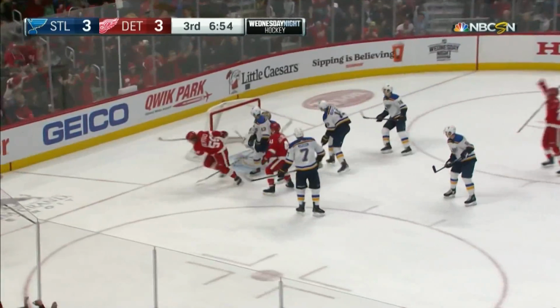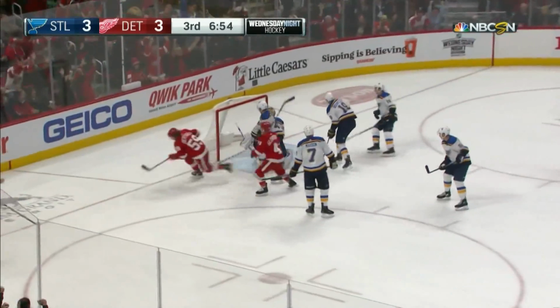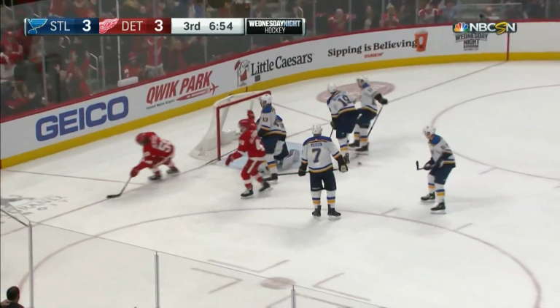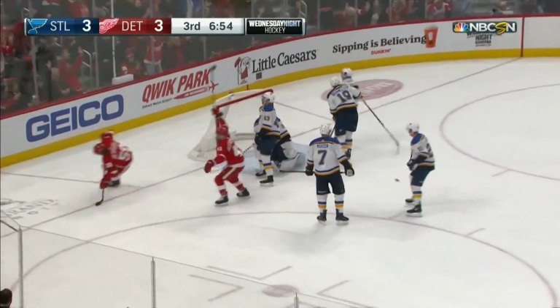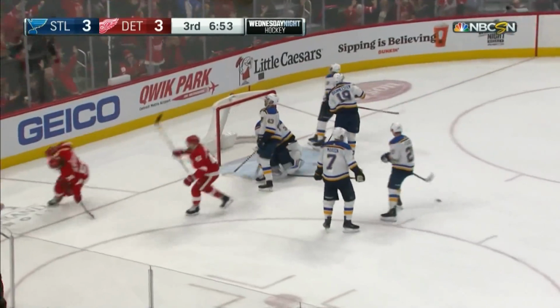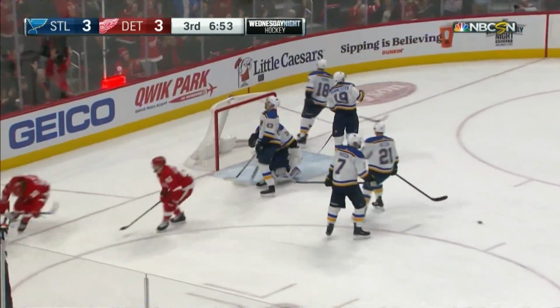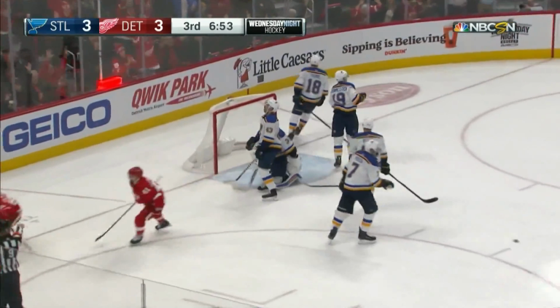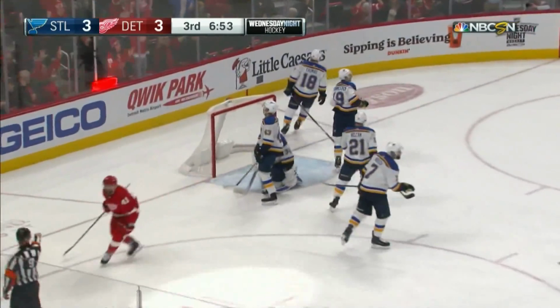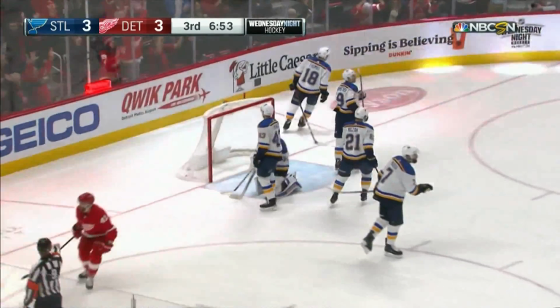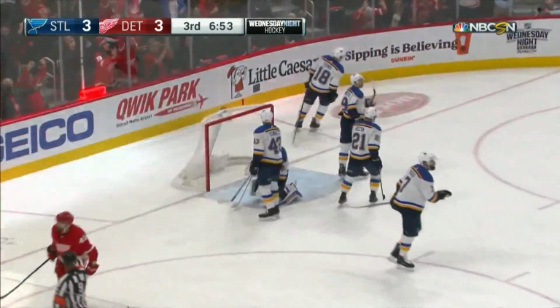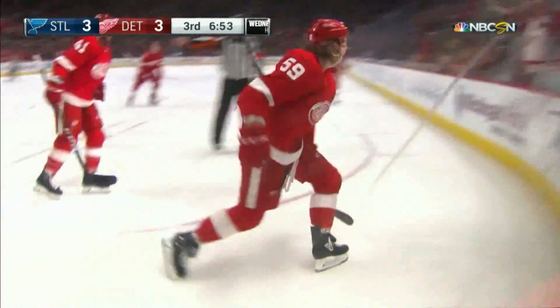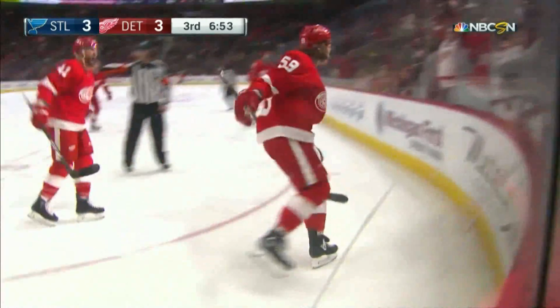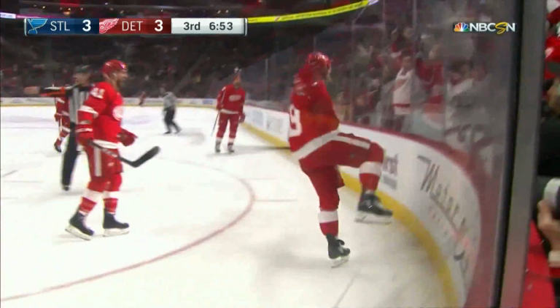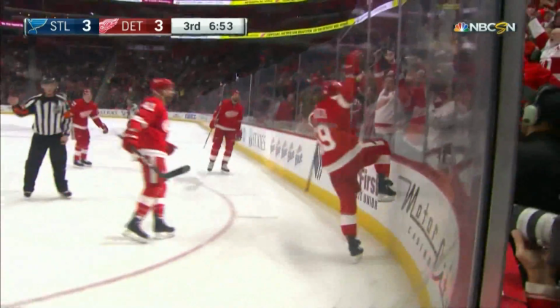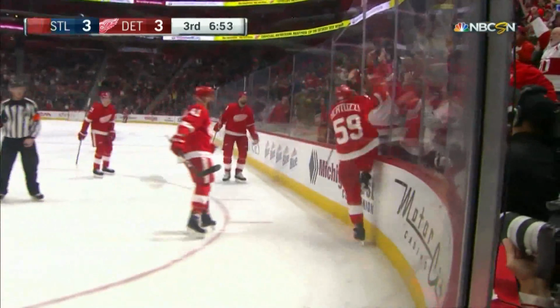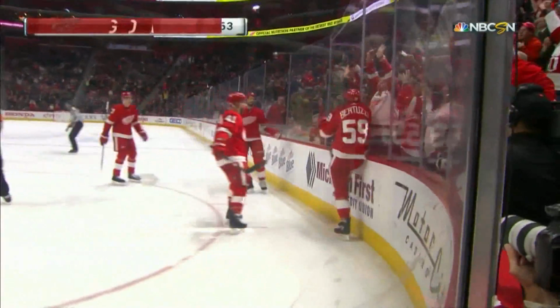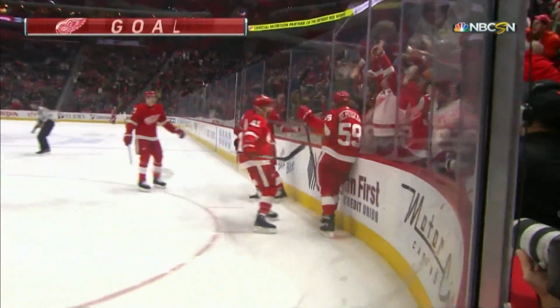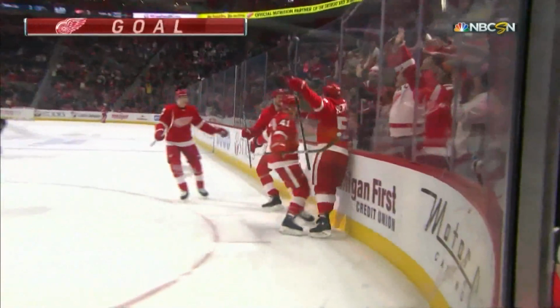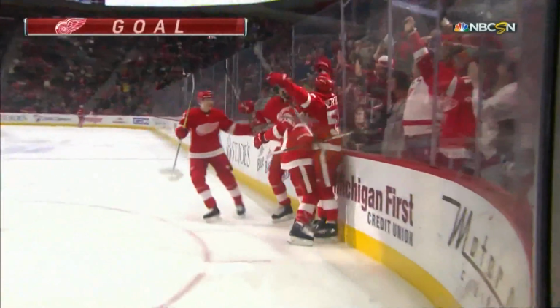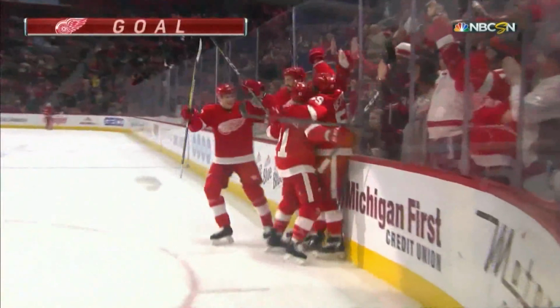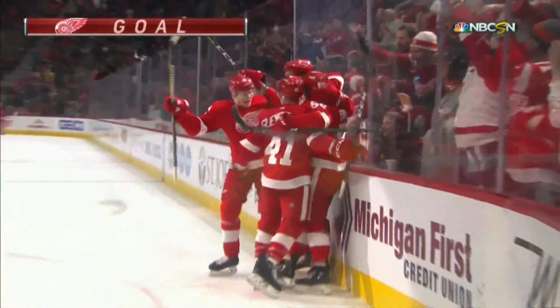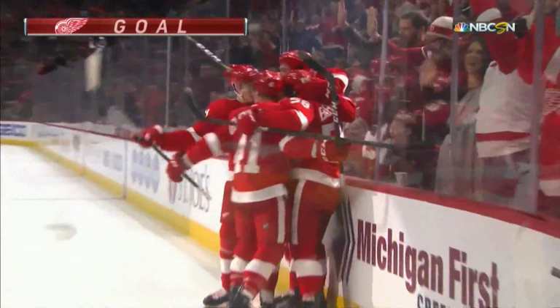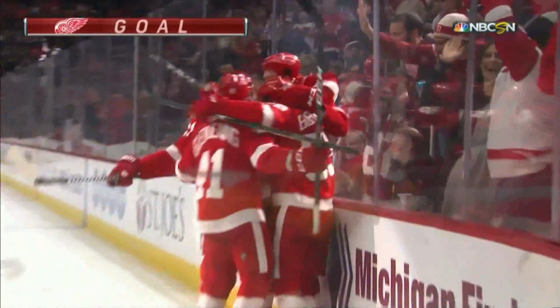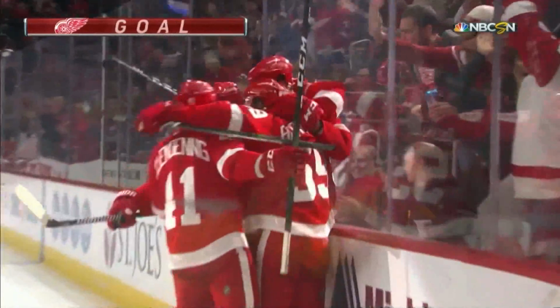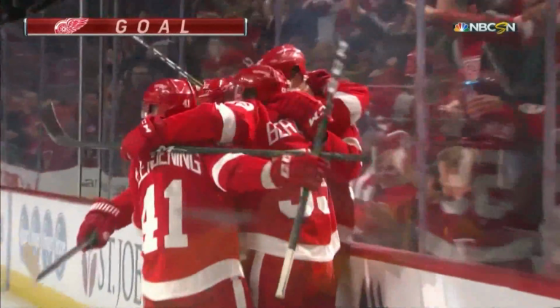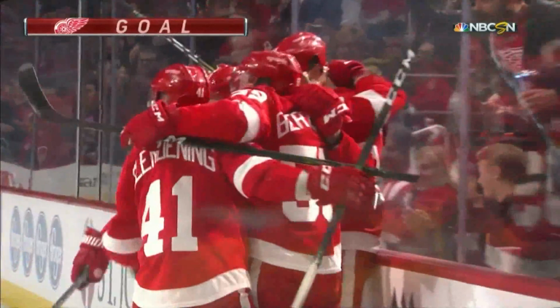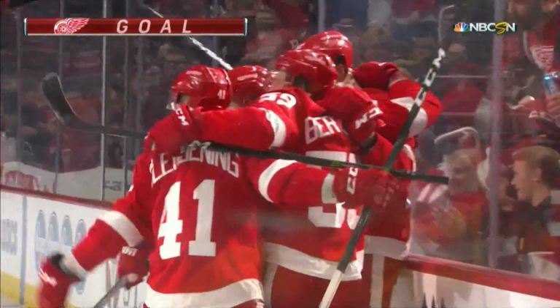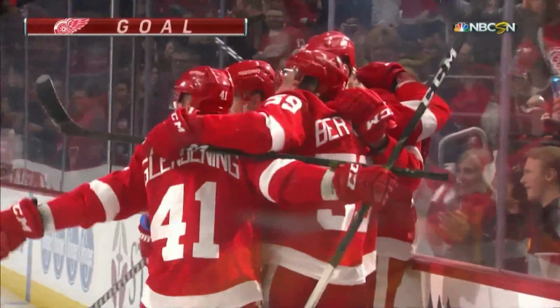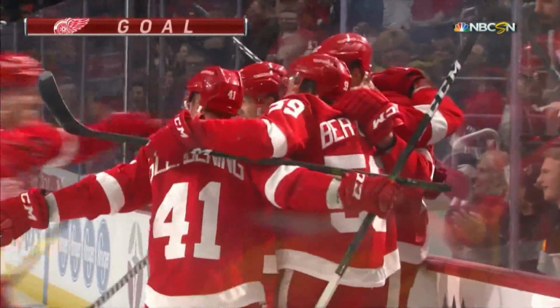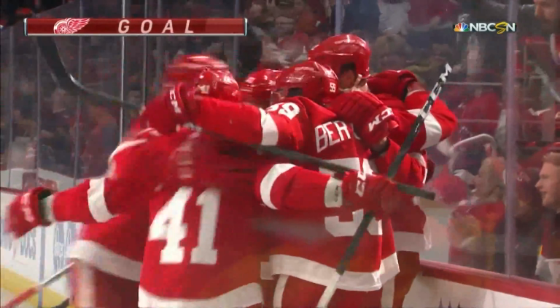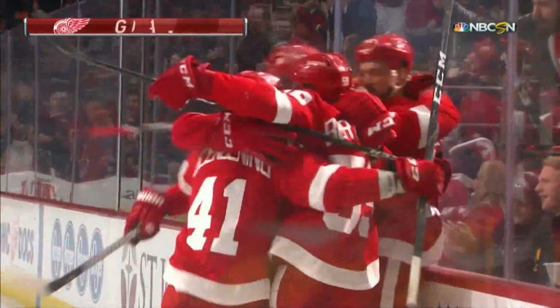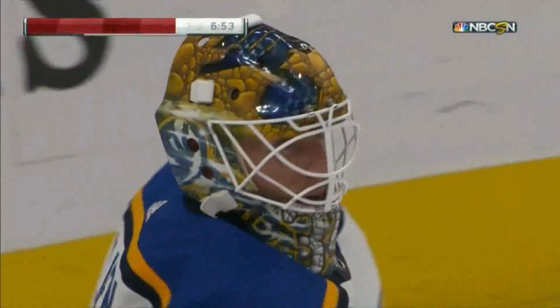Score! And Bertuzzi — again! A fortunate bounce. It's 4-3.